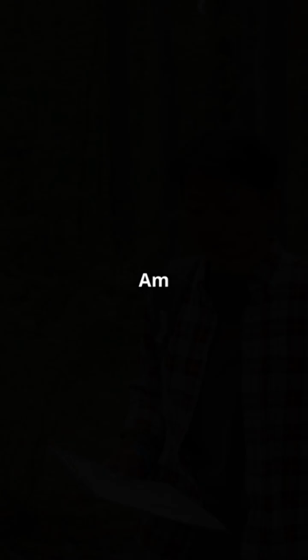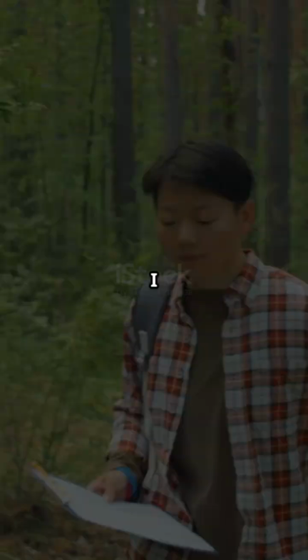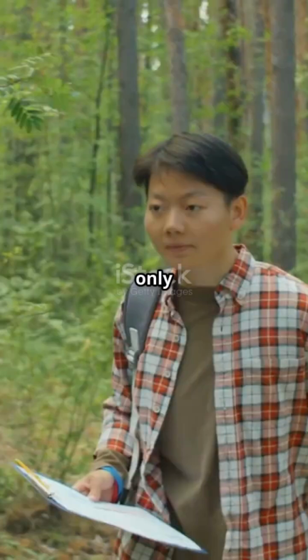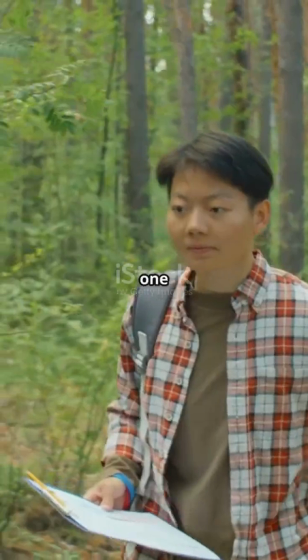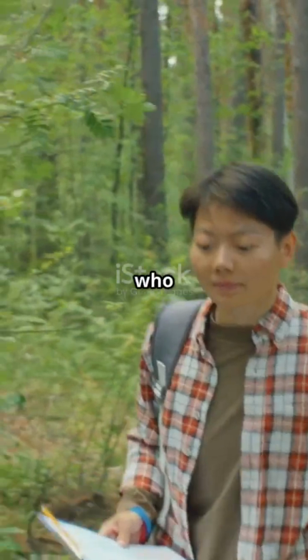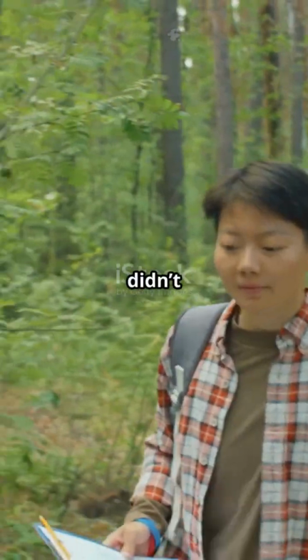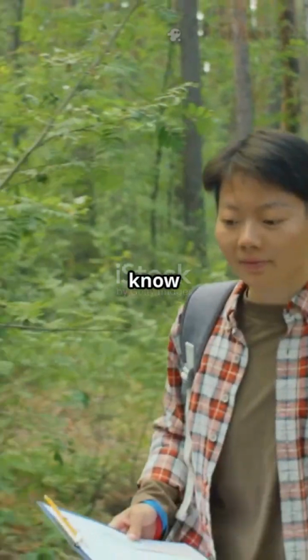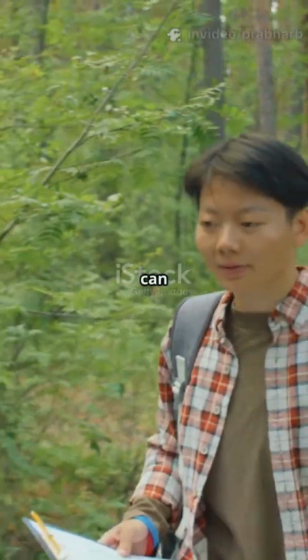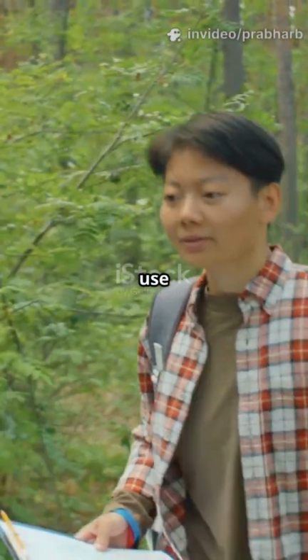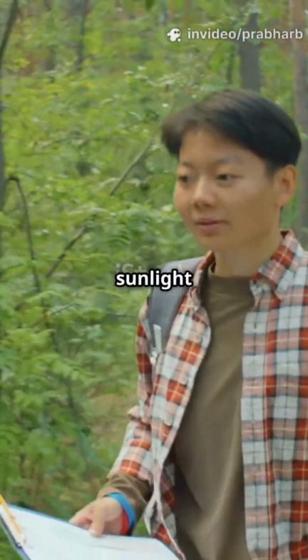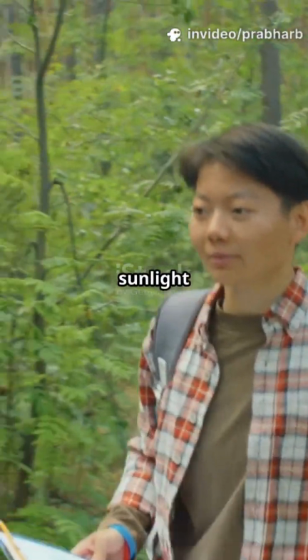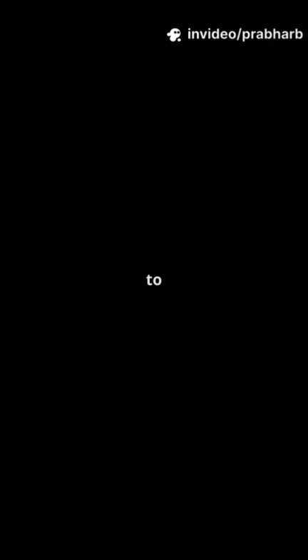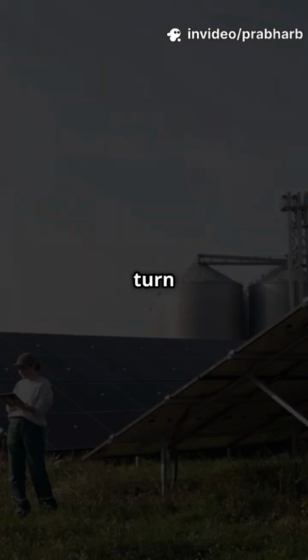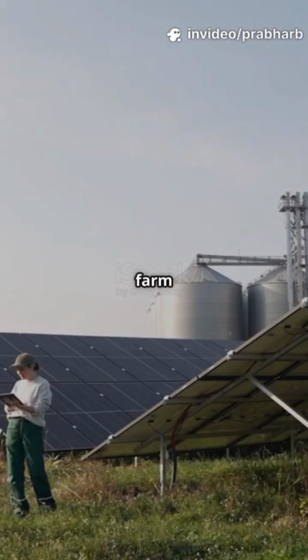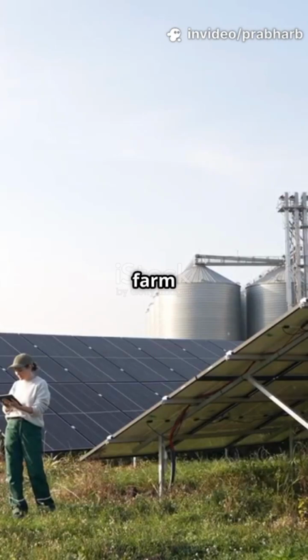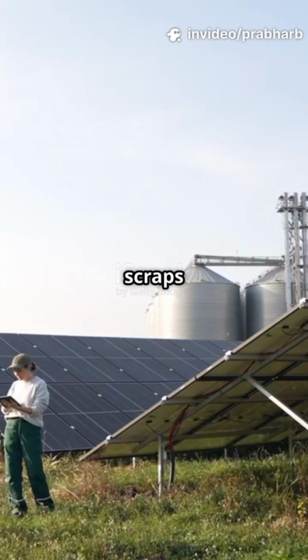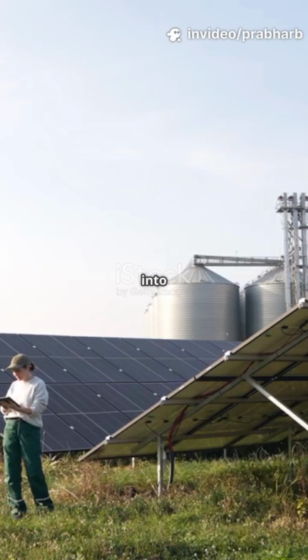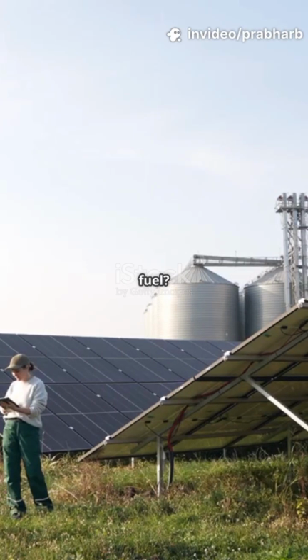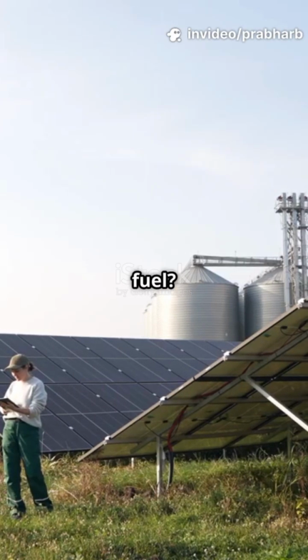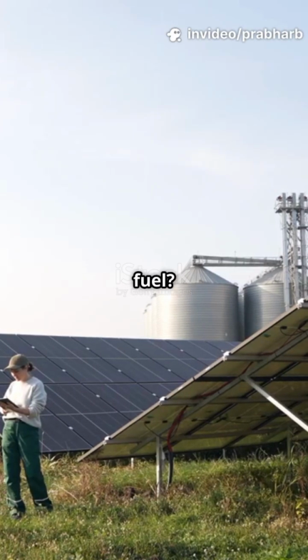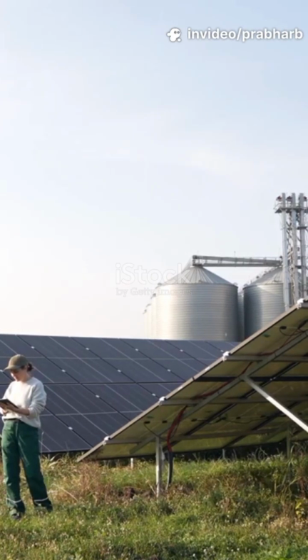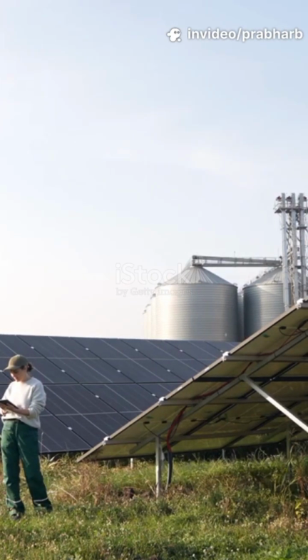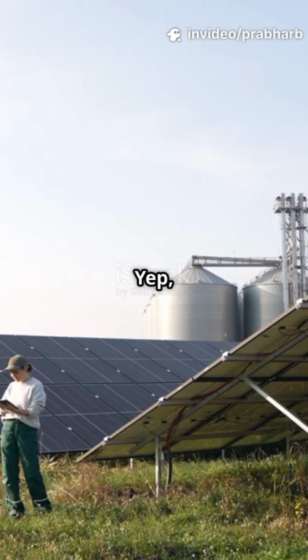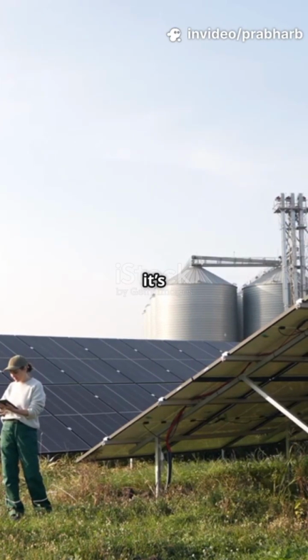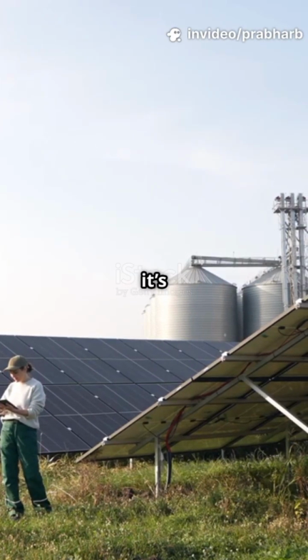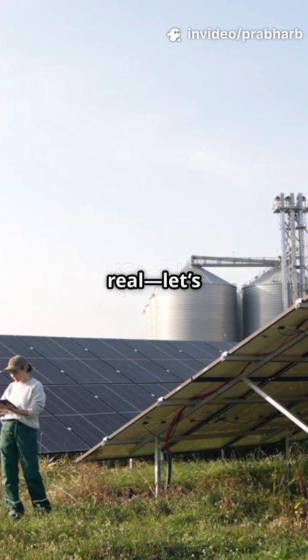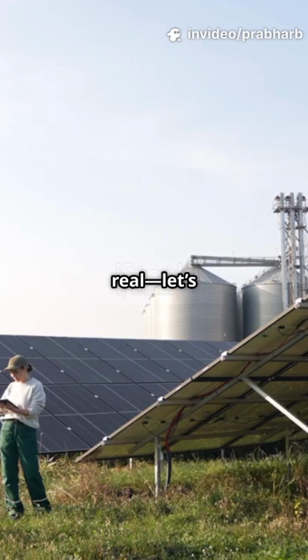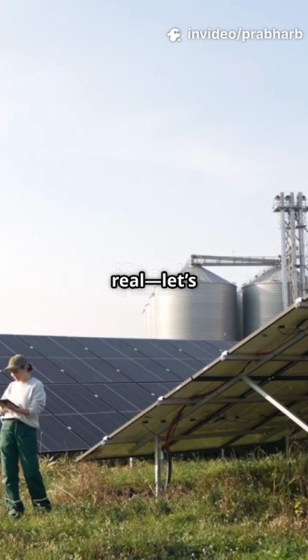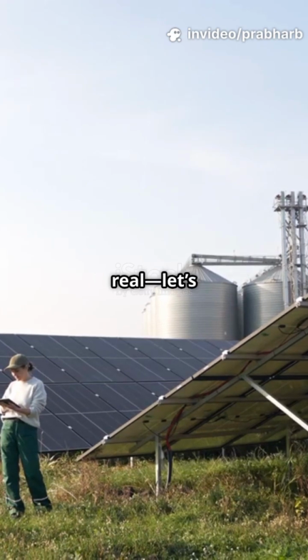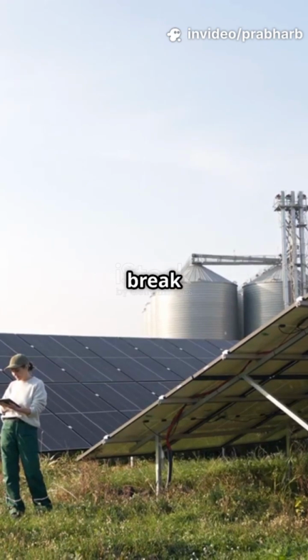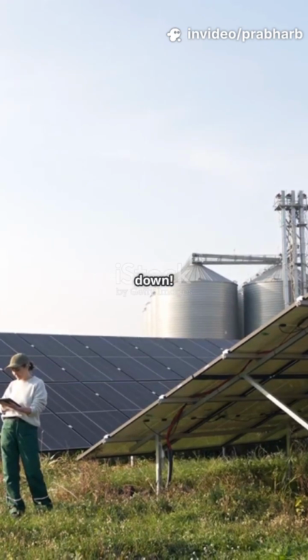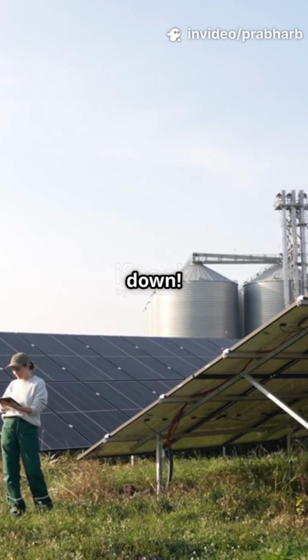Am I the only one who didn't know you can use sunlight to turn farm scraps into fuel? Yep, it's real. Let's break it down.